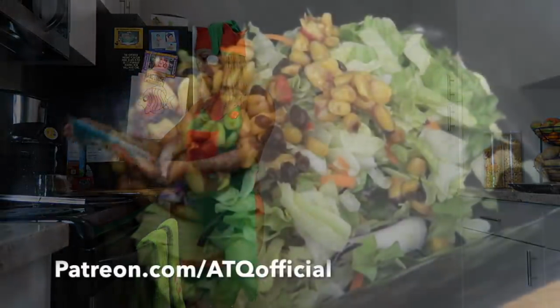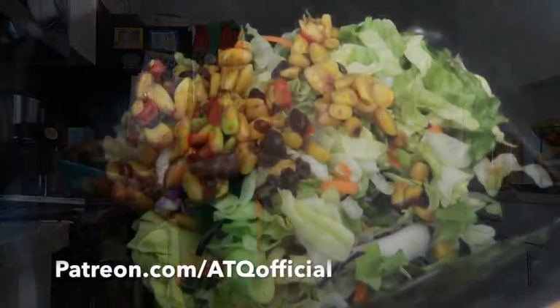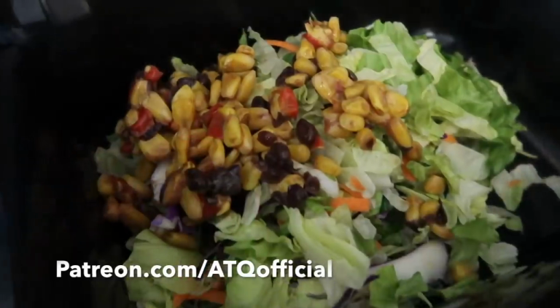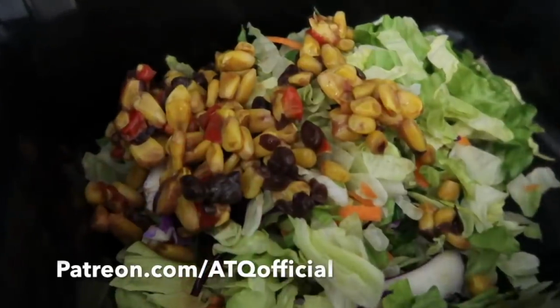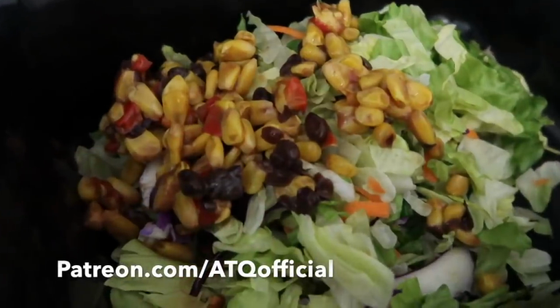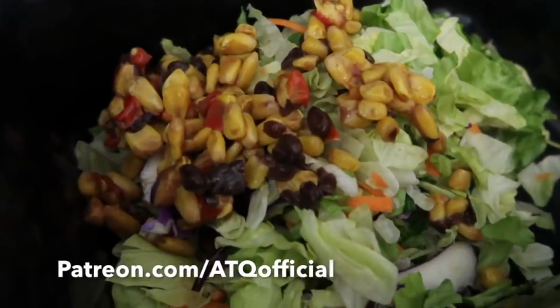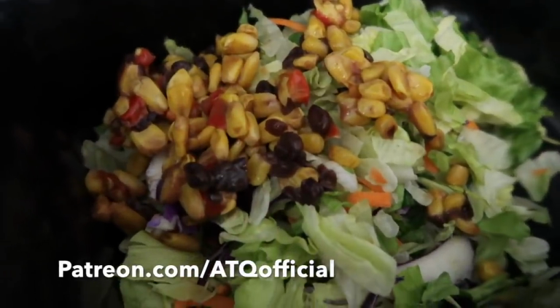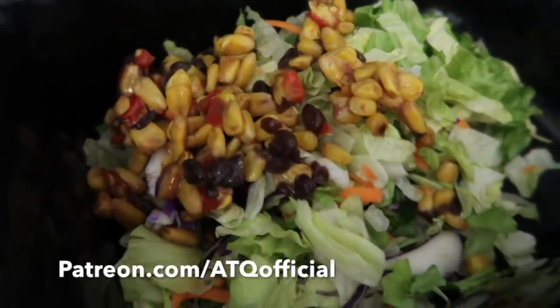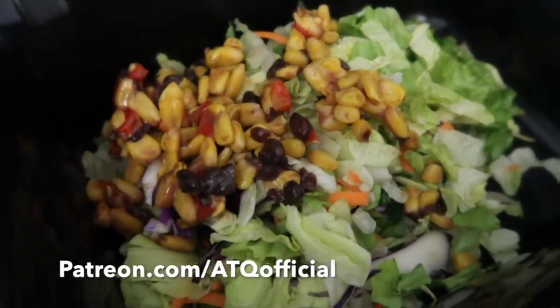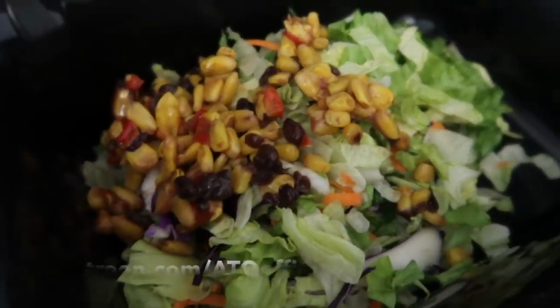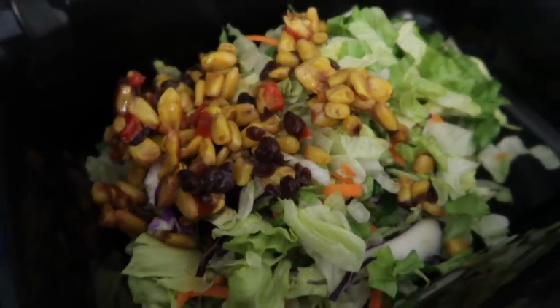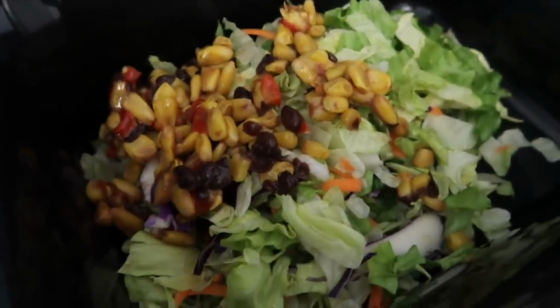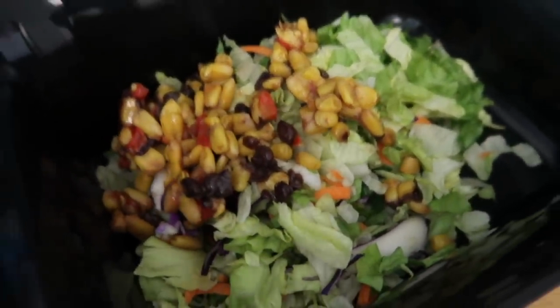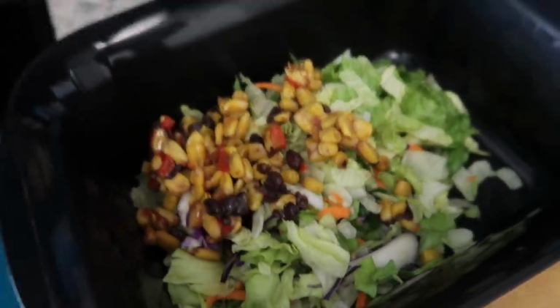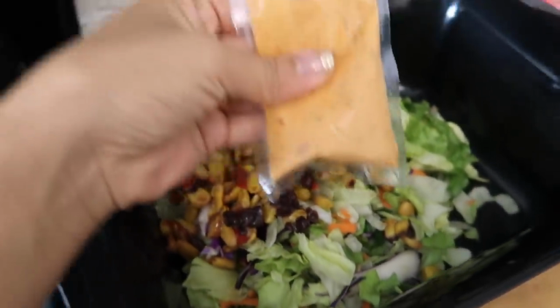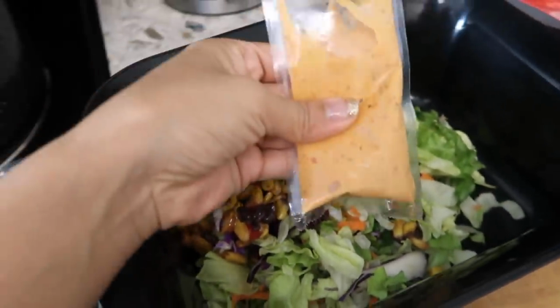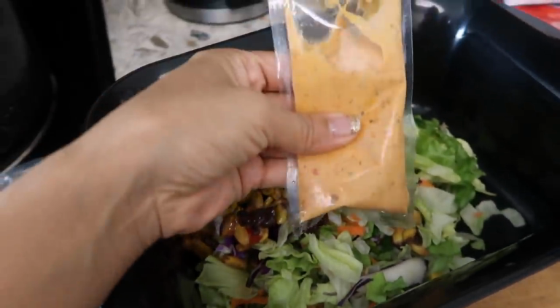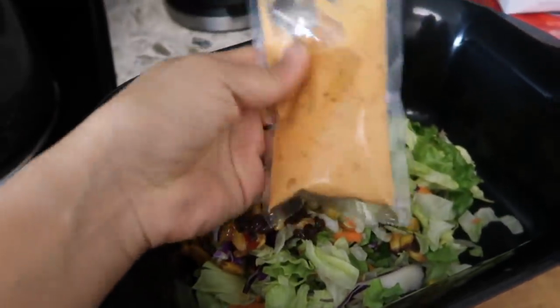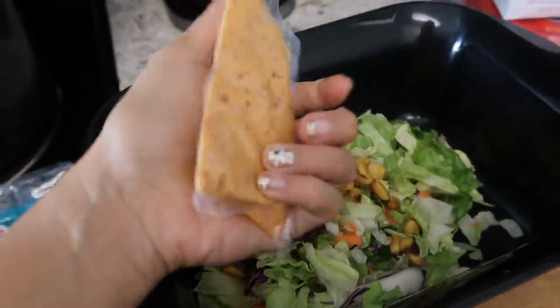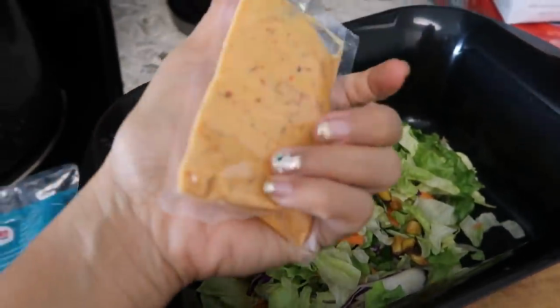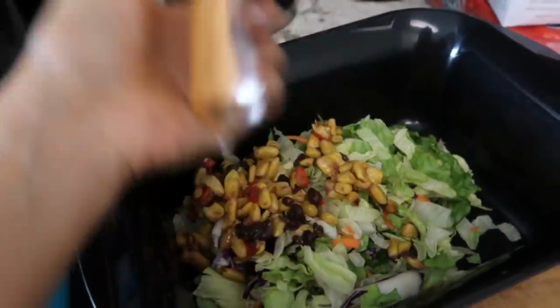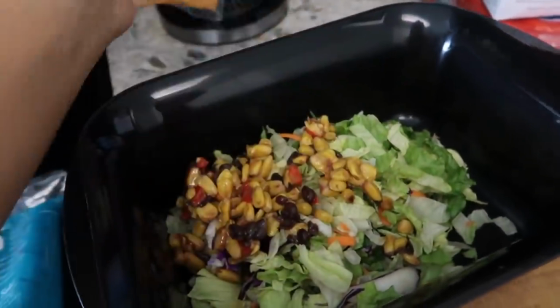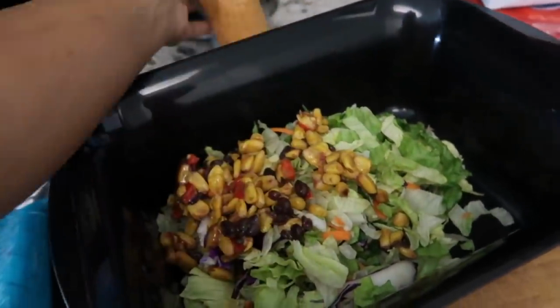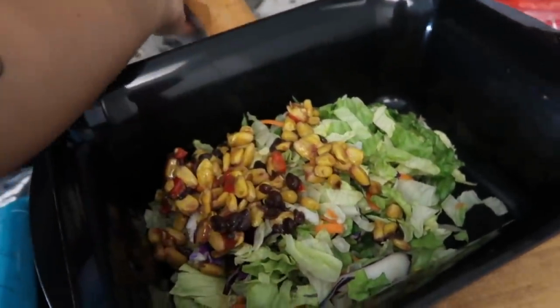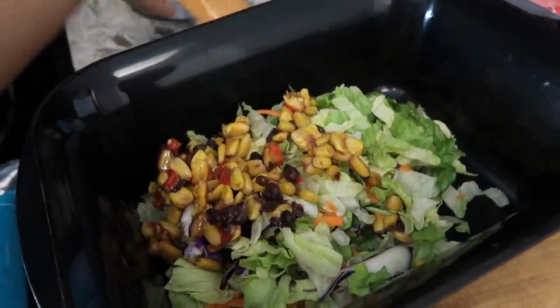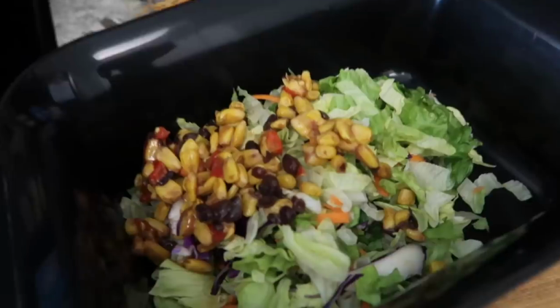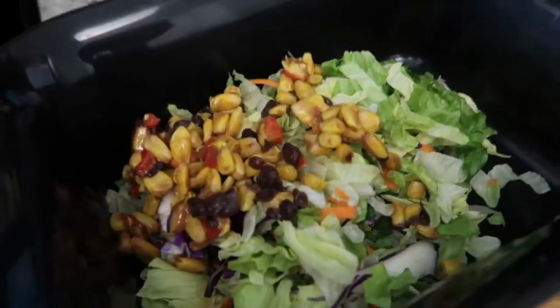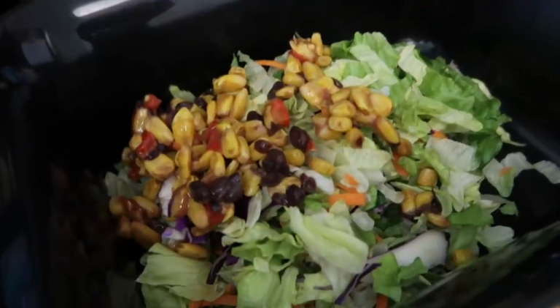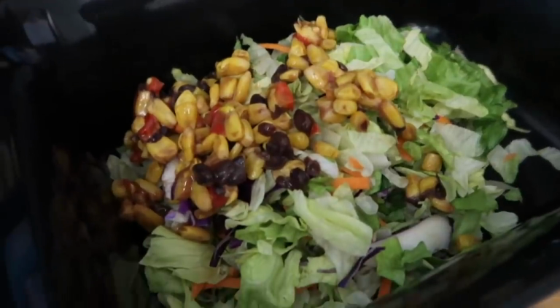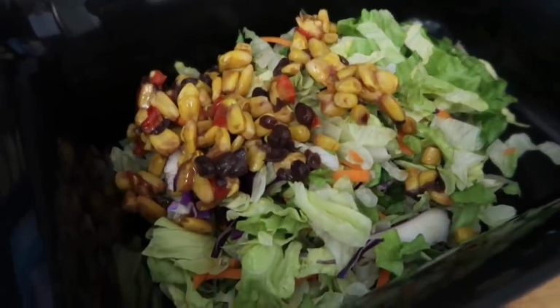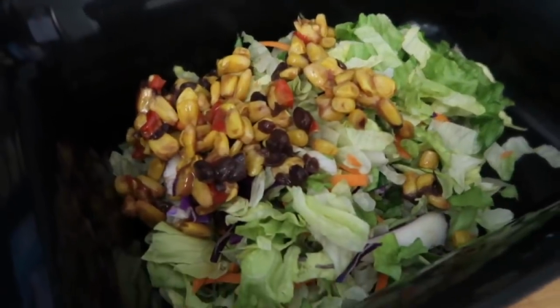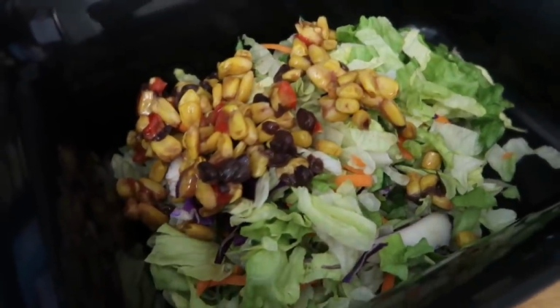So this is what it looks like. I just have to put the dressing on and then mix it up and it'll be ready.